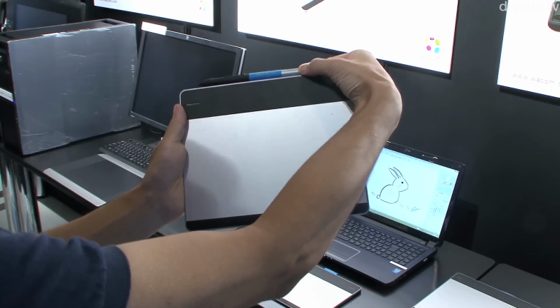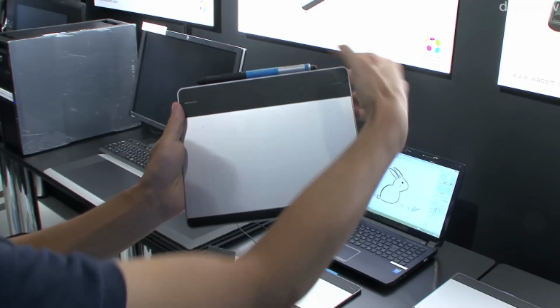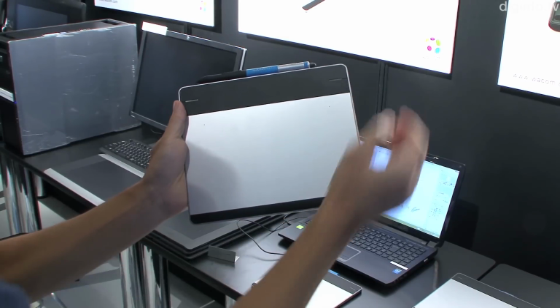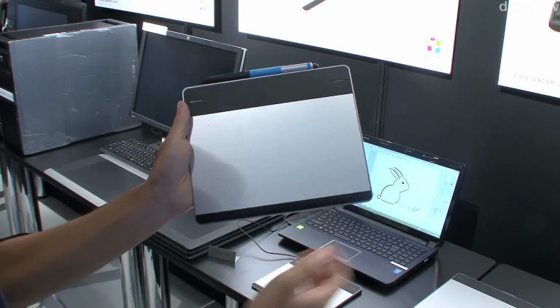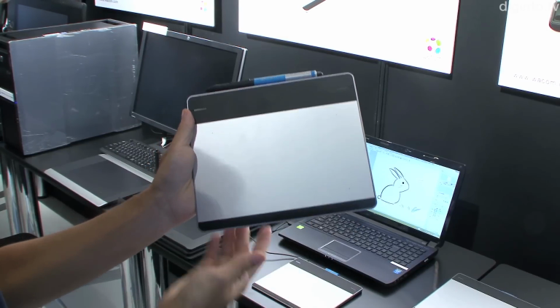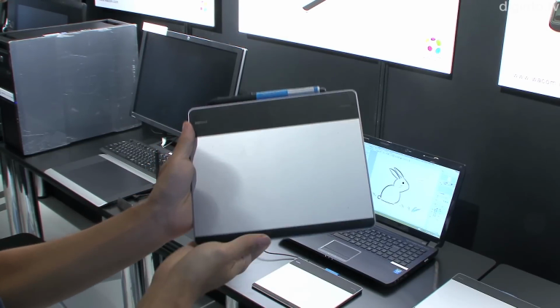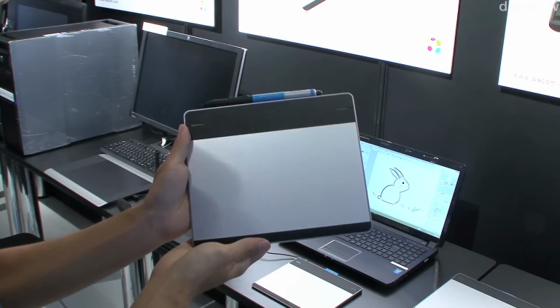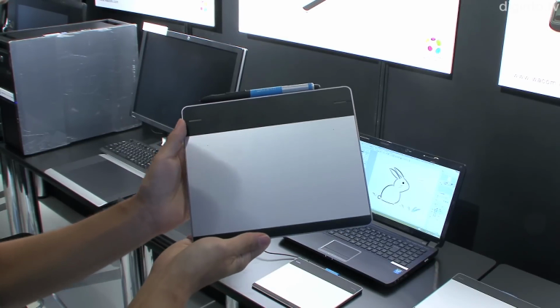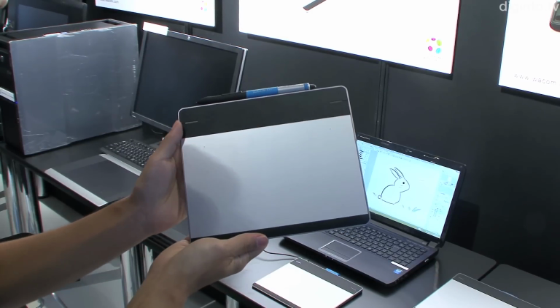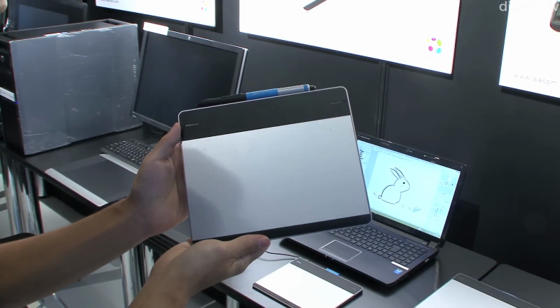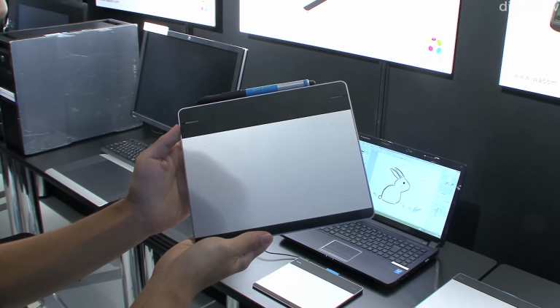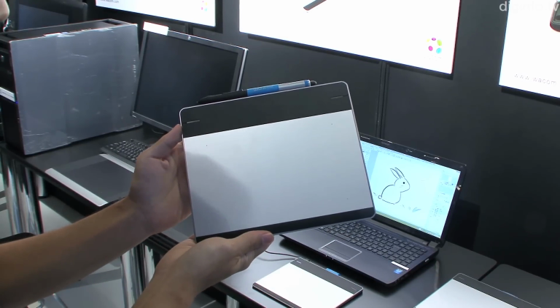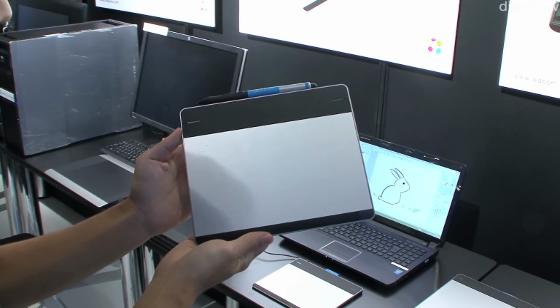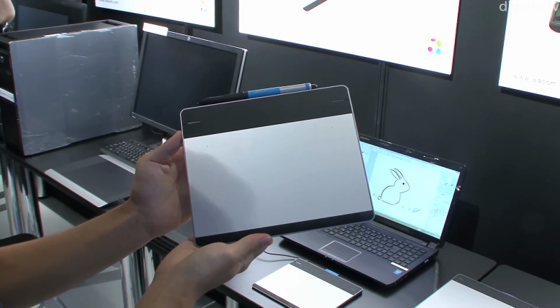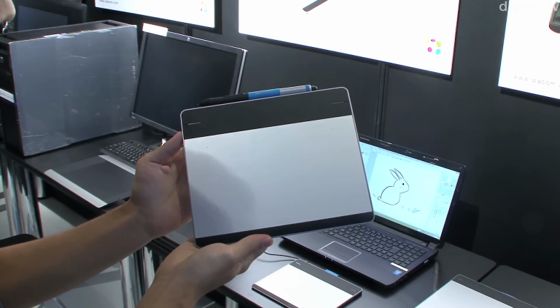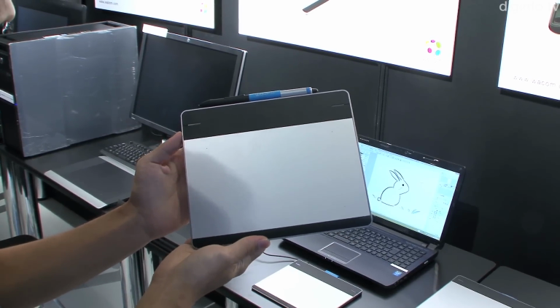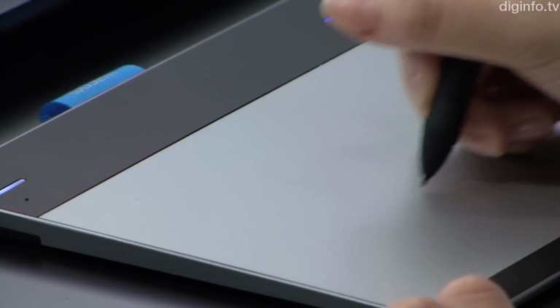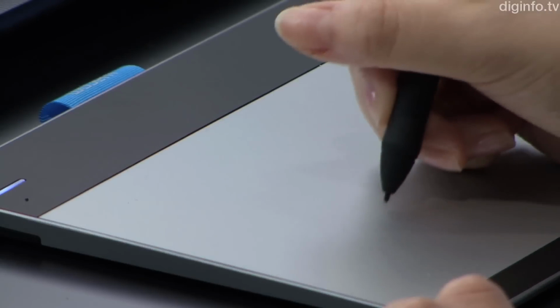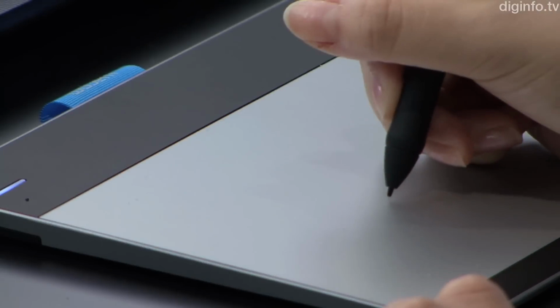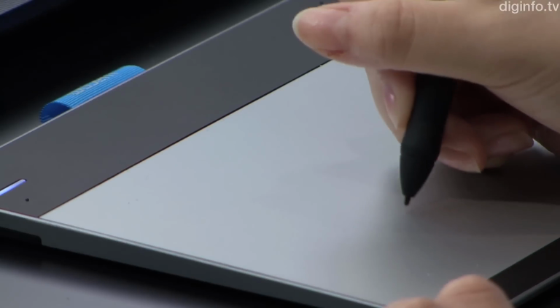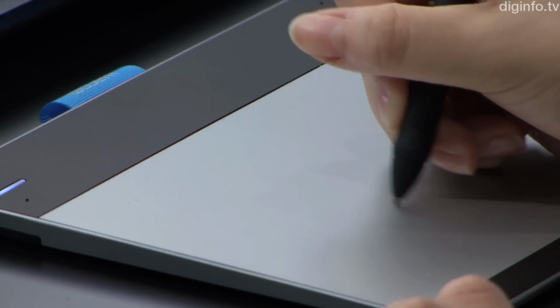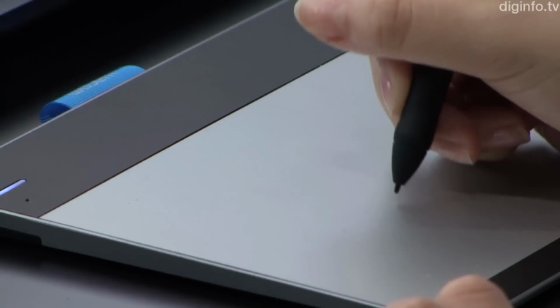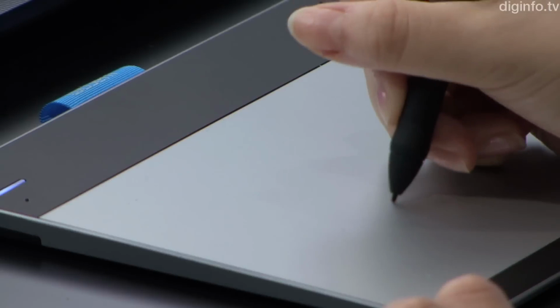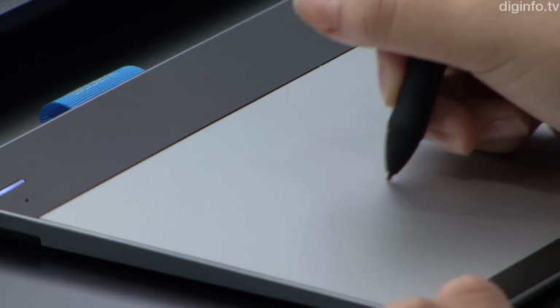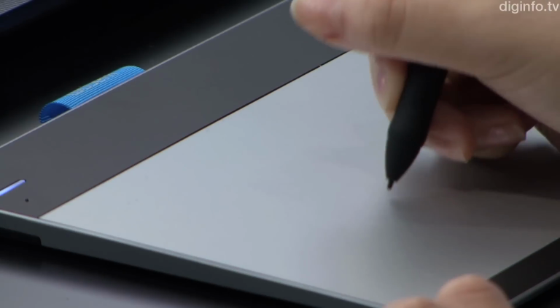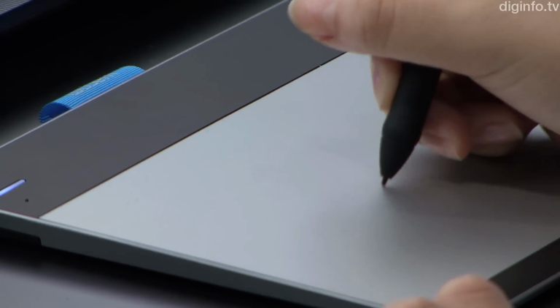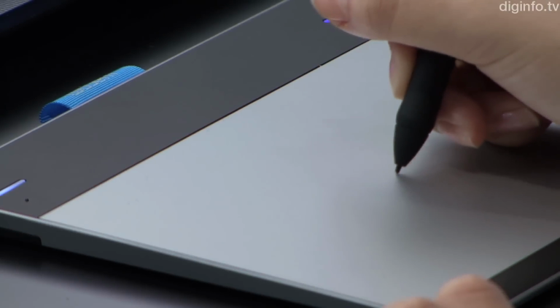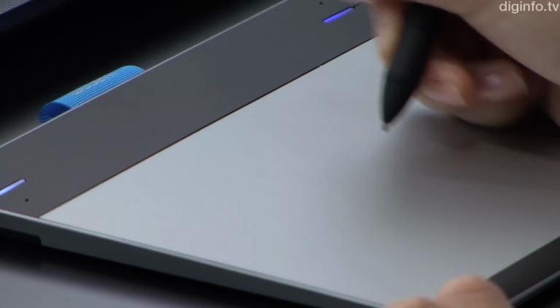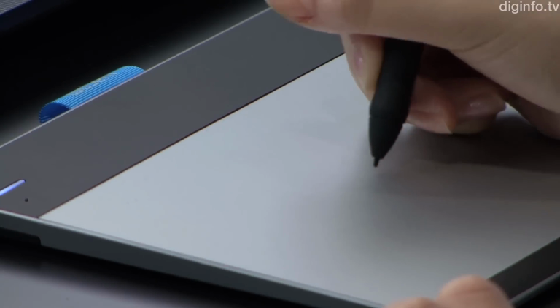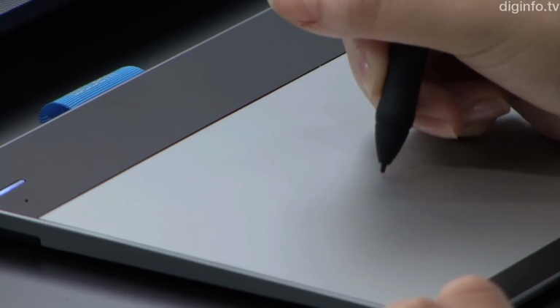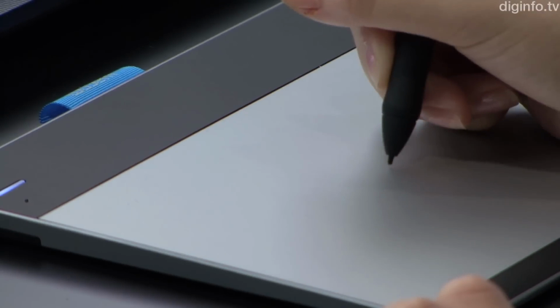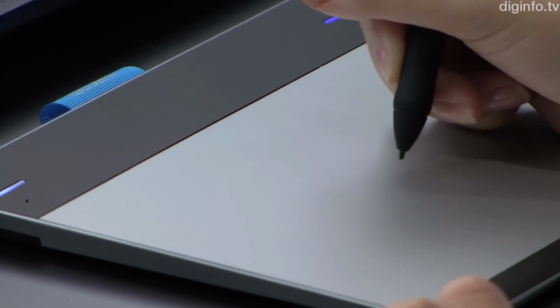And an entry-level range, the Intuos, with 1024 sensitivity levels.